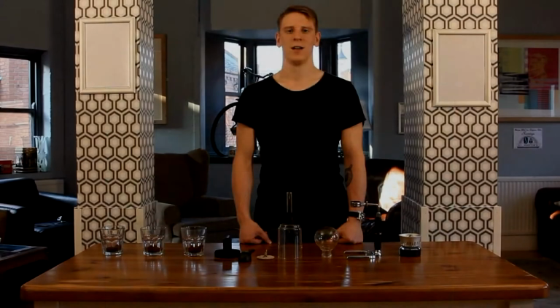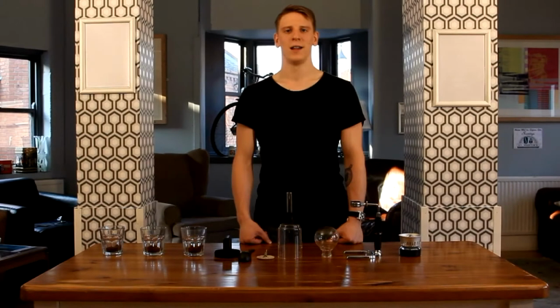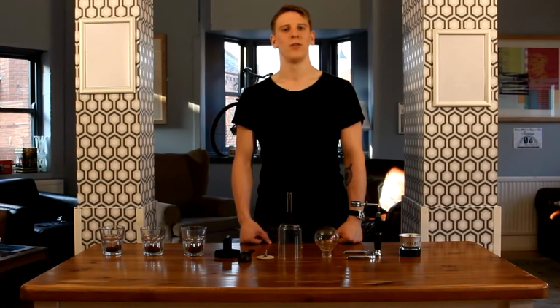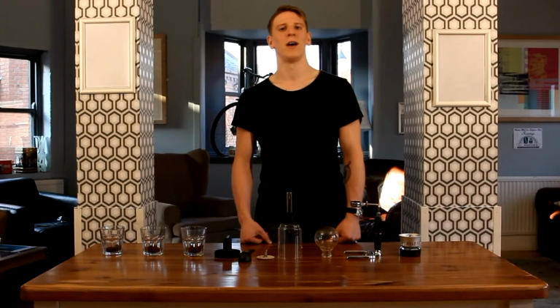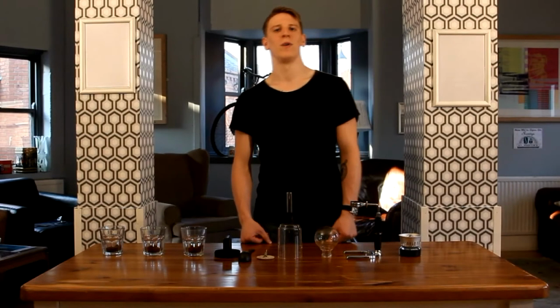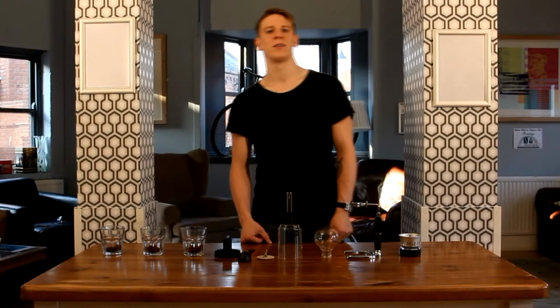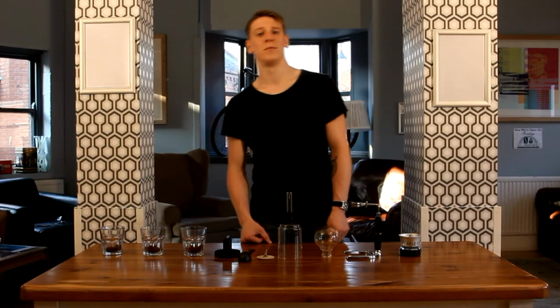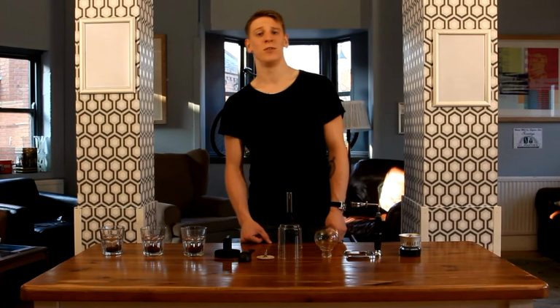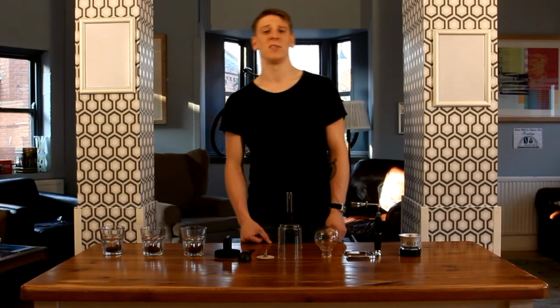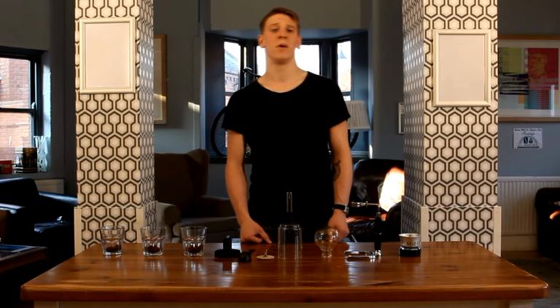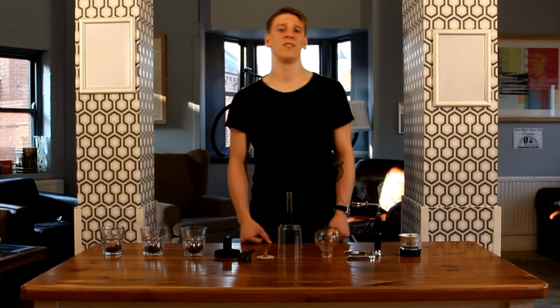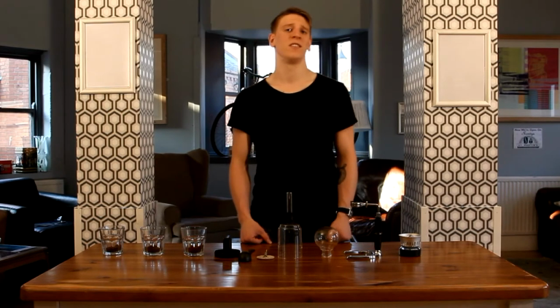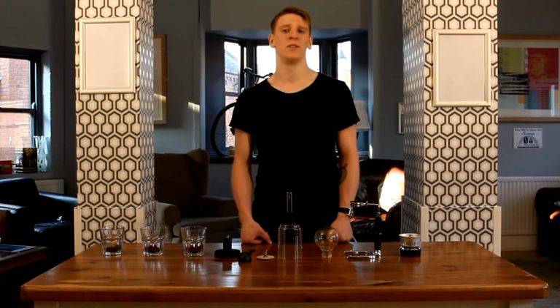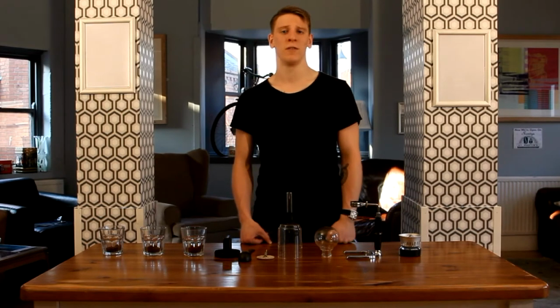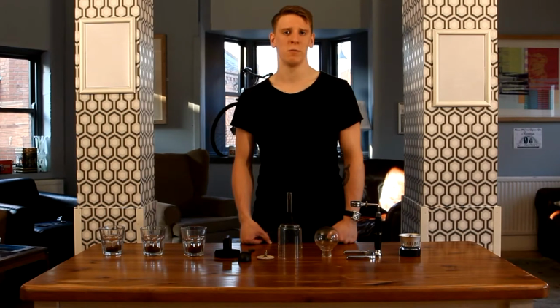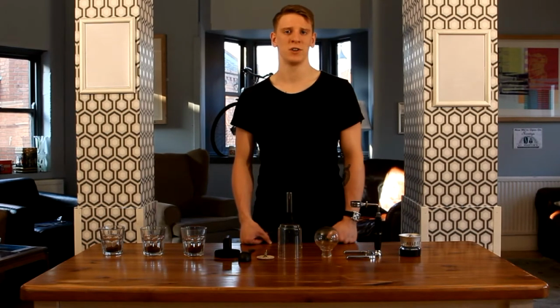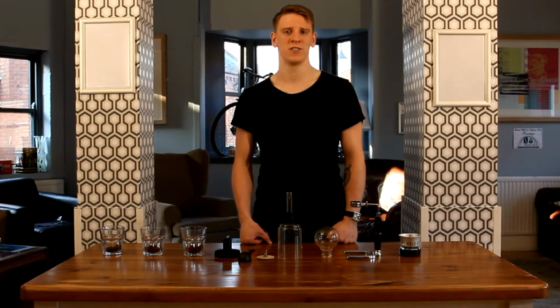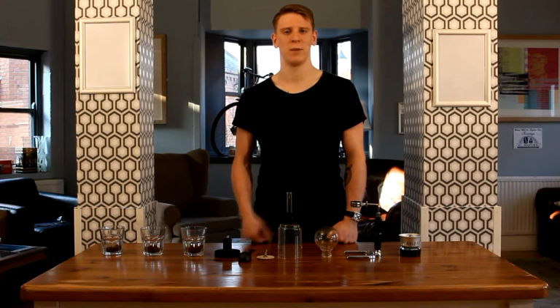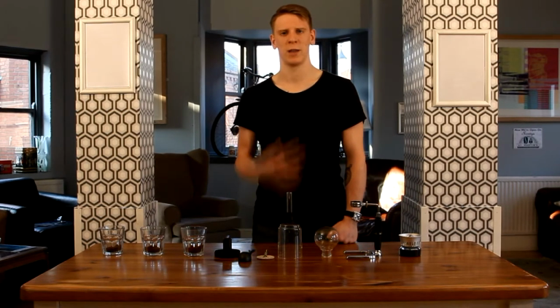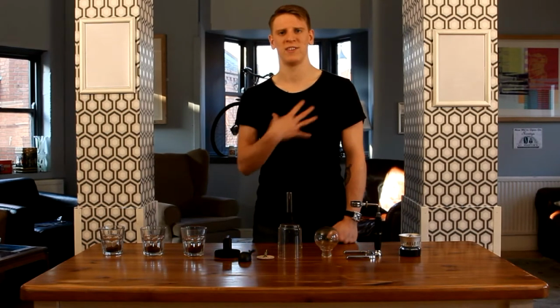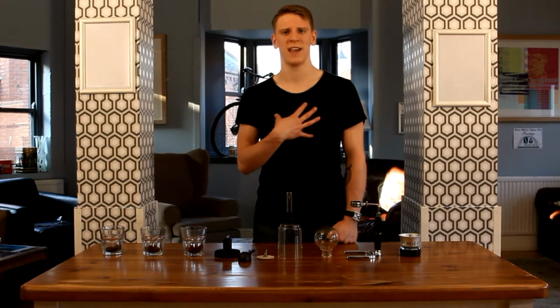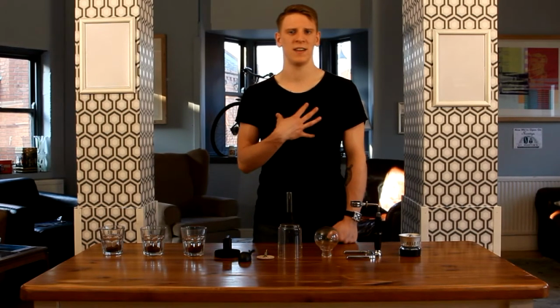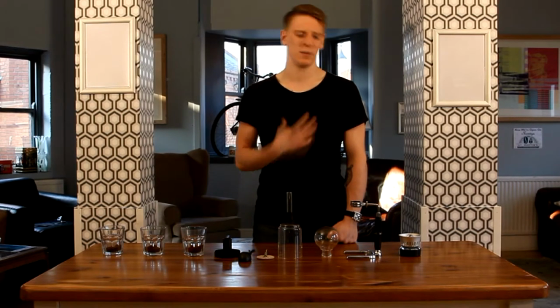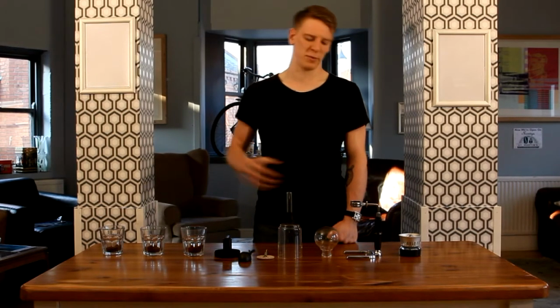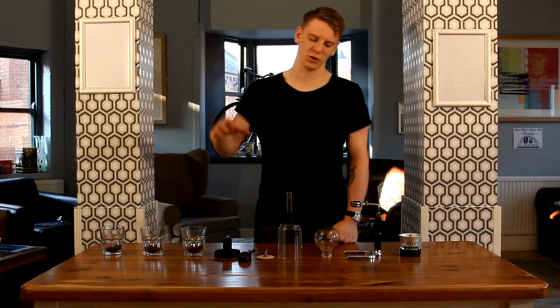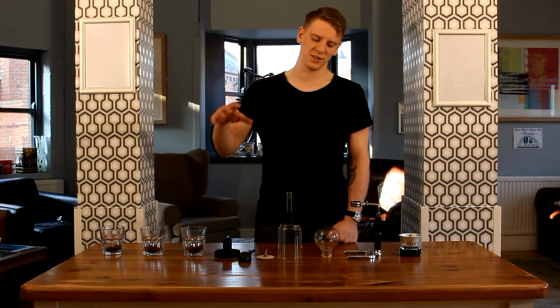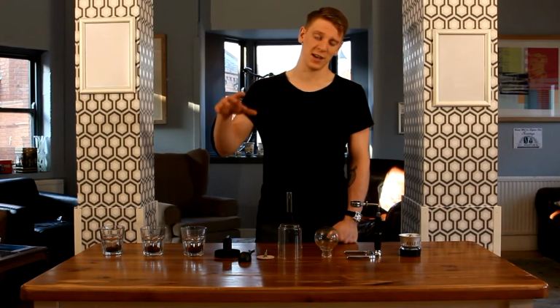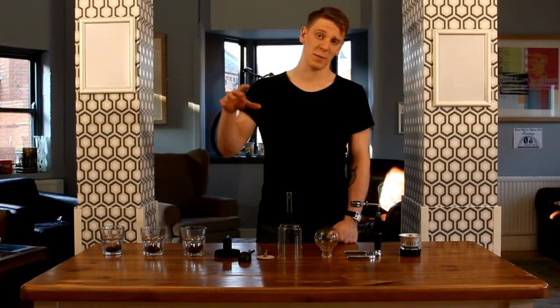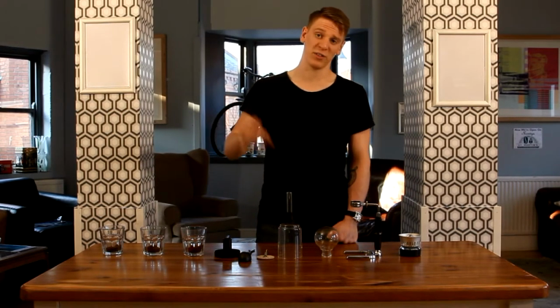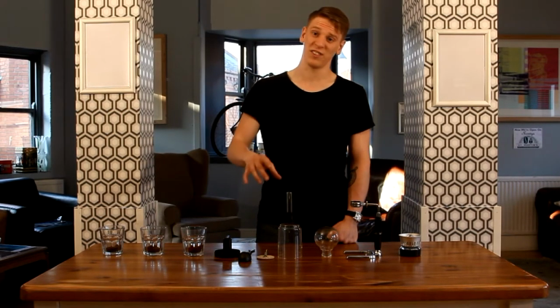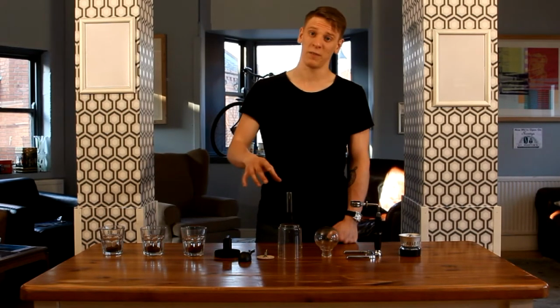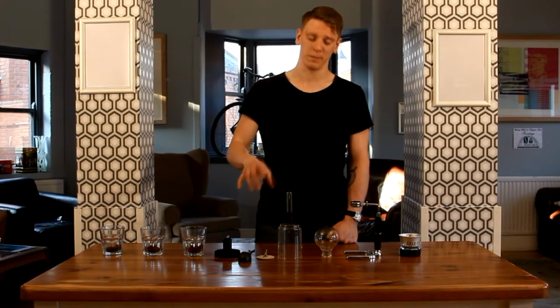Hello there, welcome to St Martin's Tea and Coffee Merchants. My name's Dane and I'm going to be talking today about the siphon.